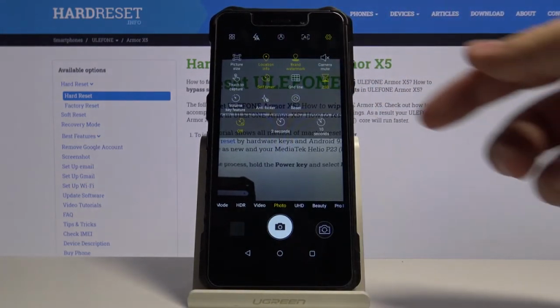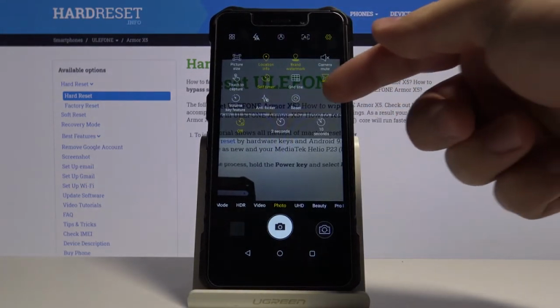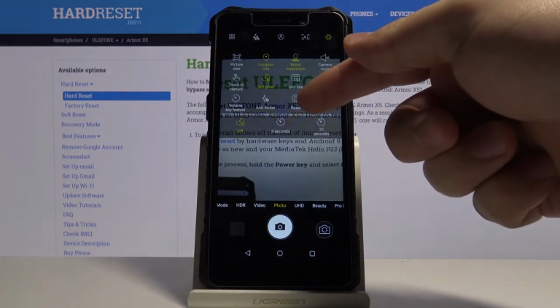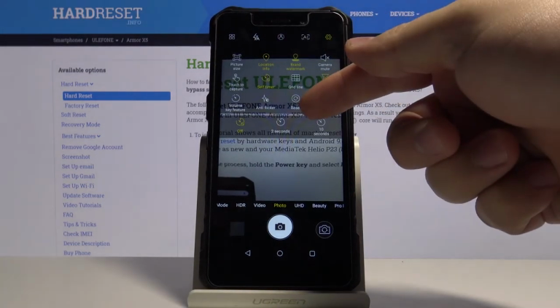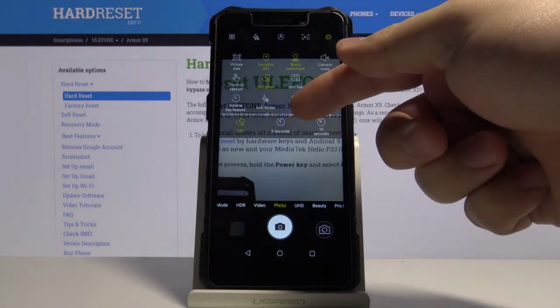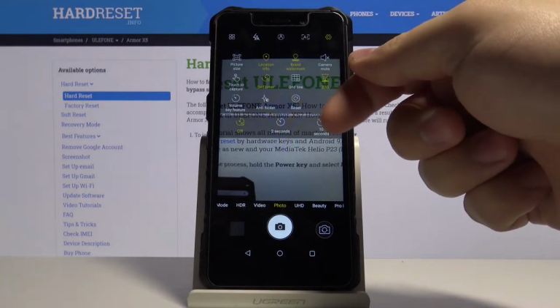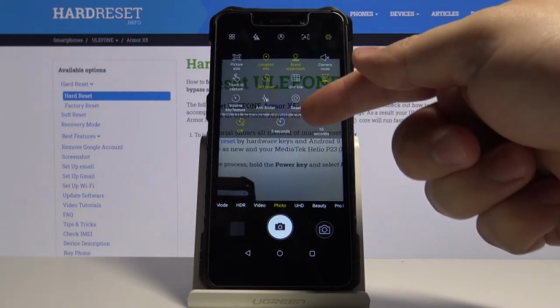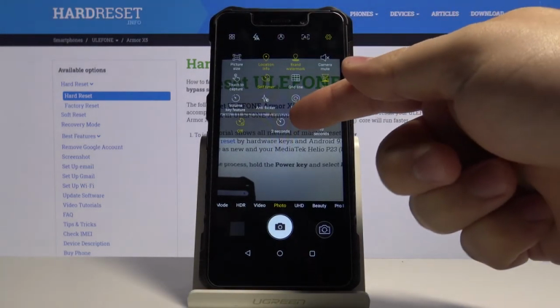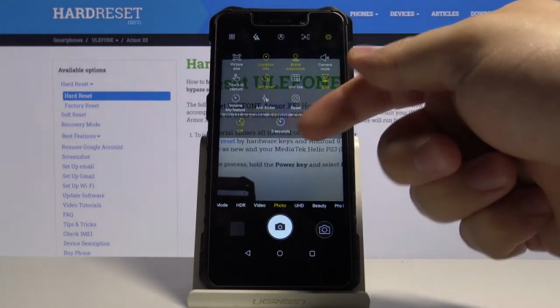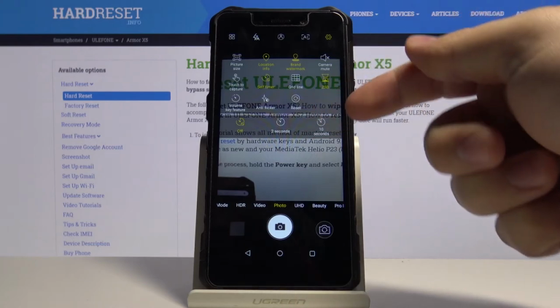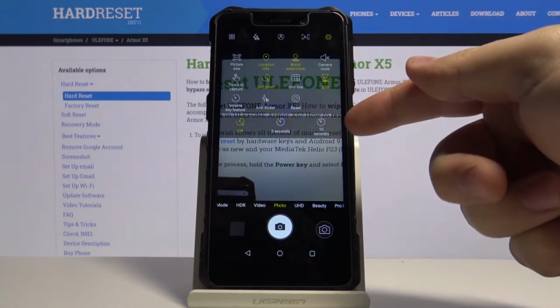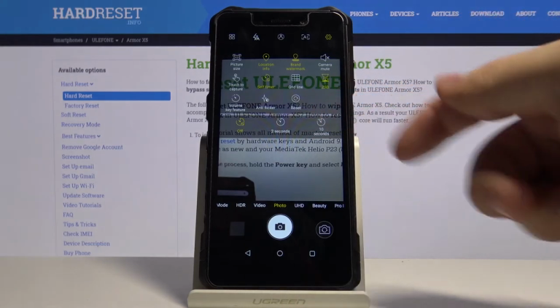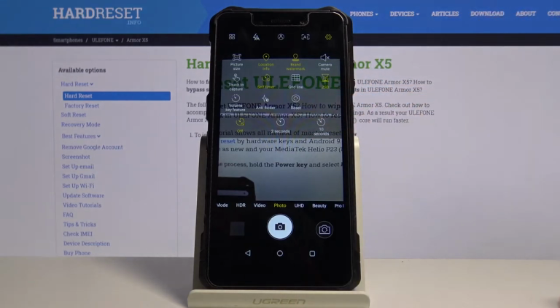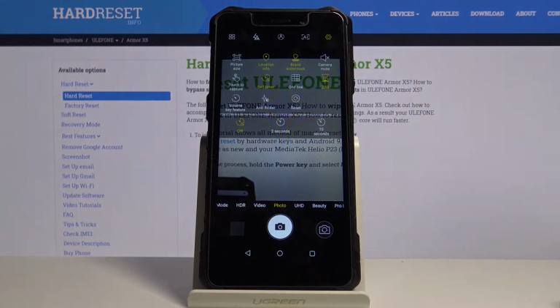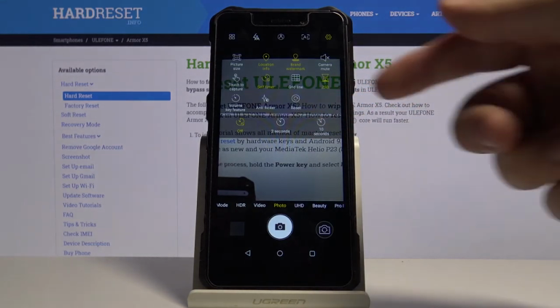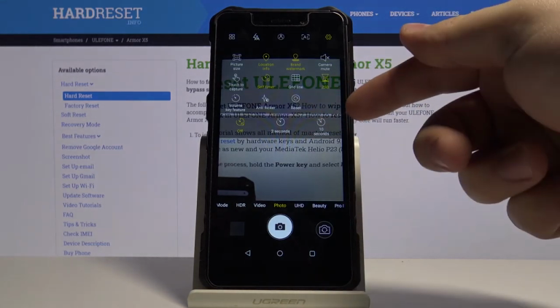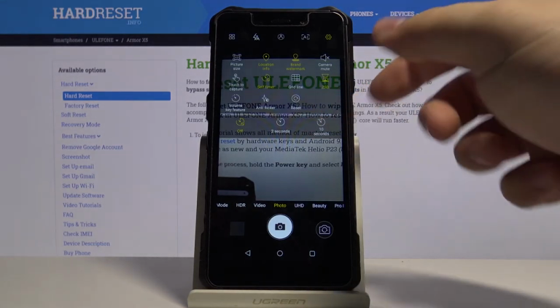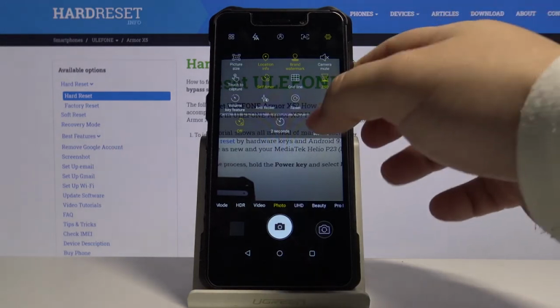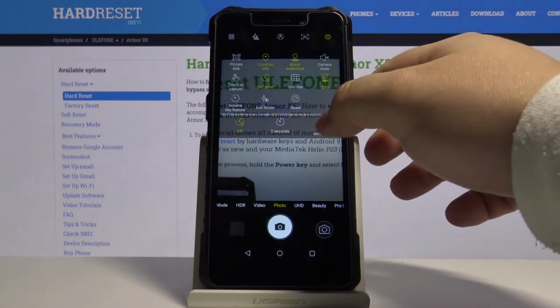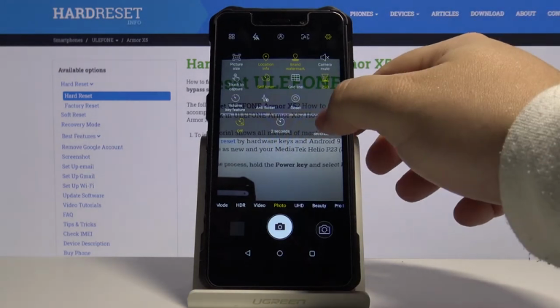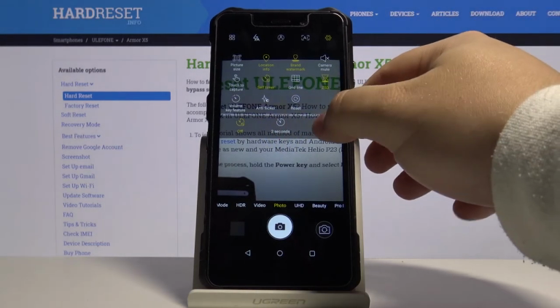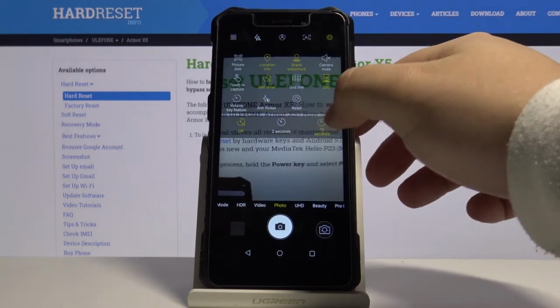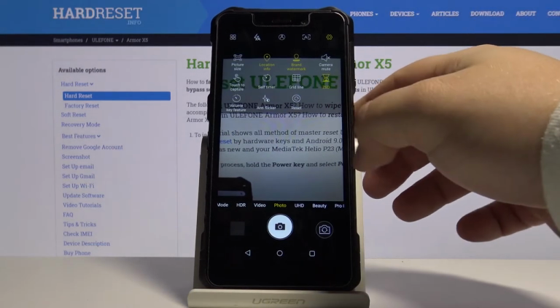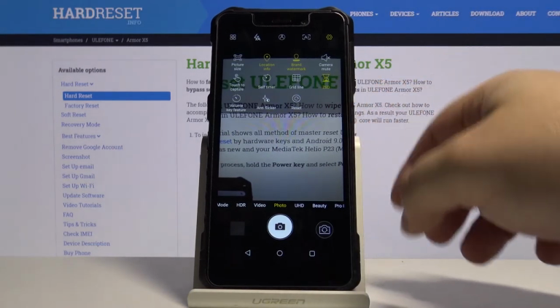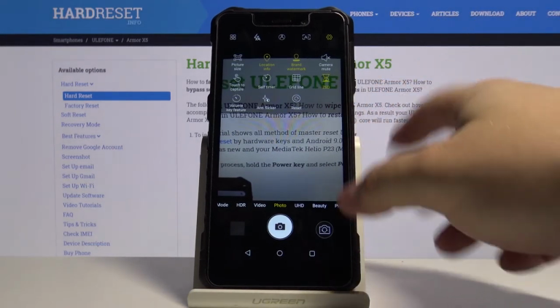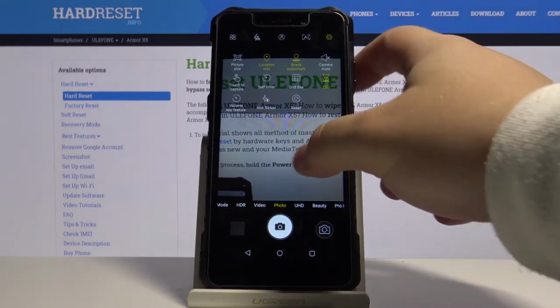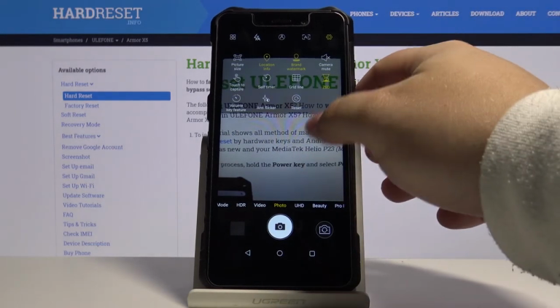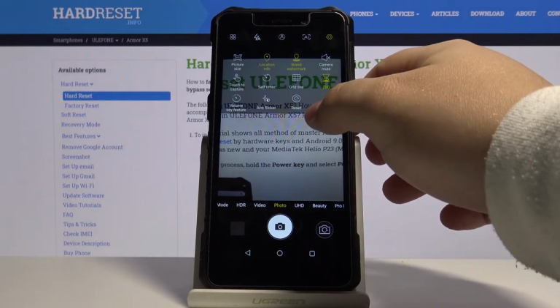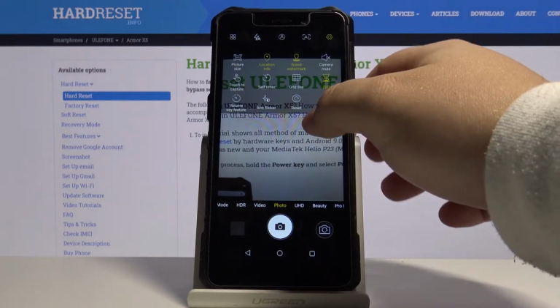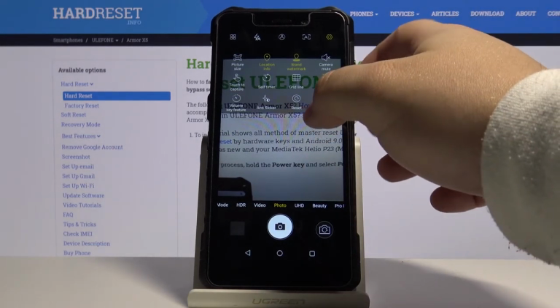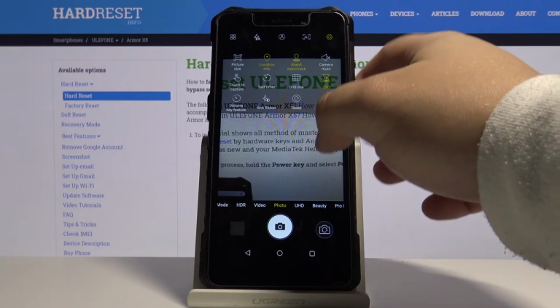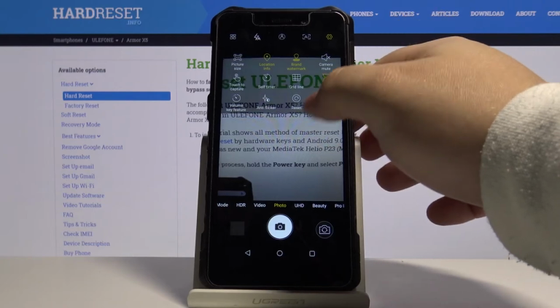And now we can select 2 seconds or 10 seconds. In our case we're gonna select 10 seconds. Go back.